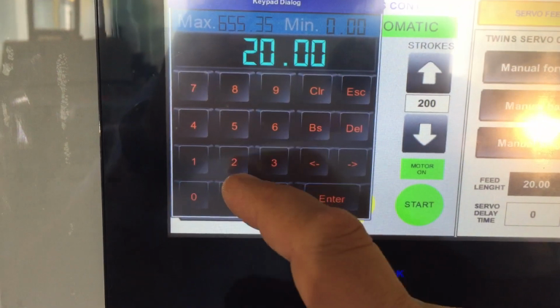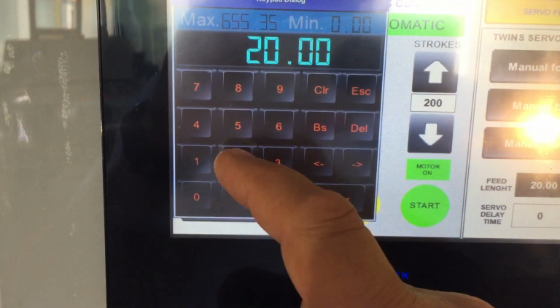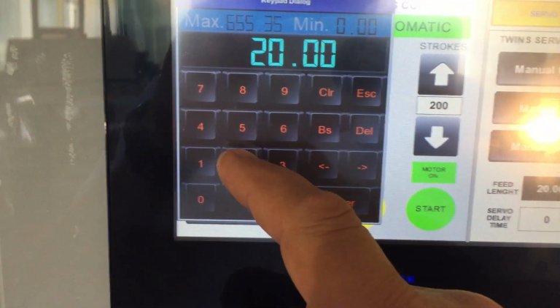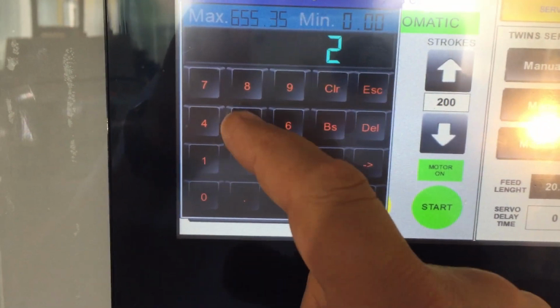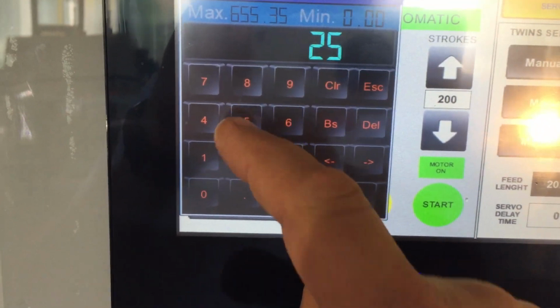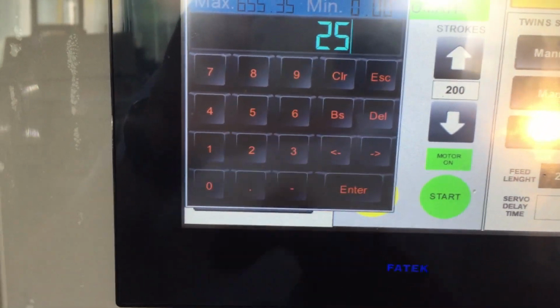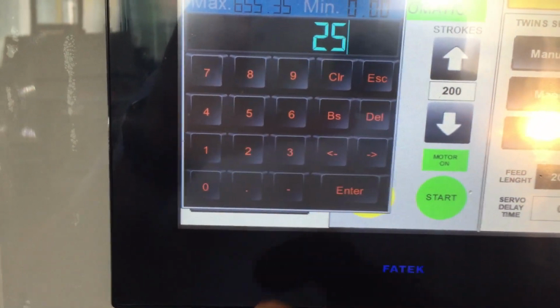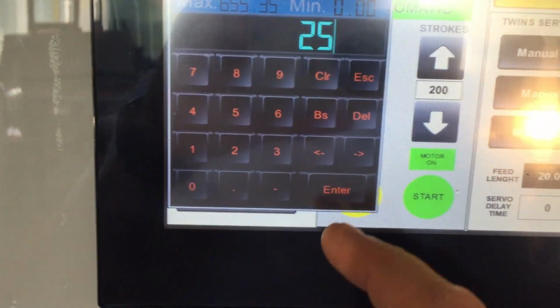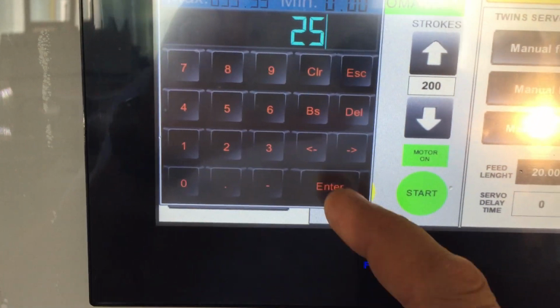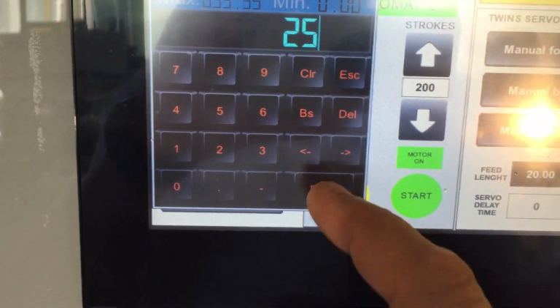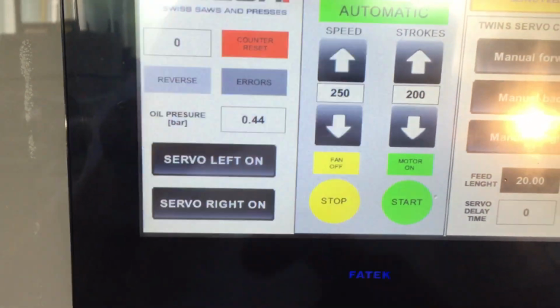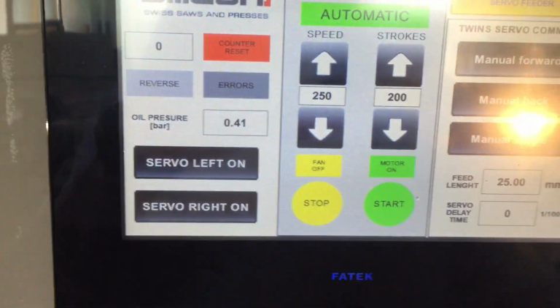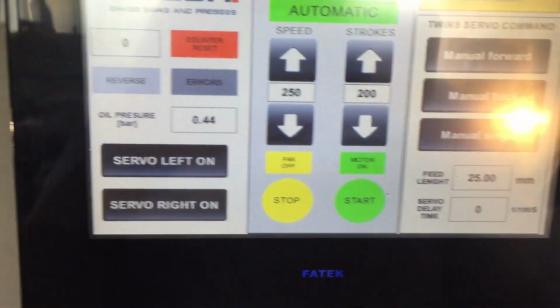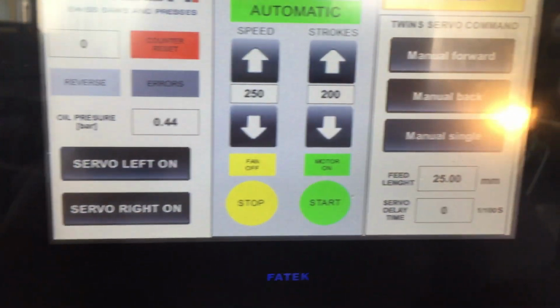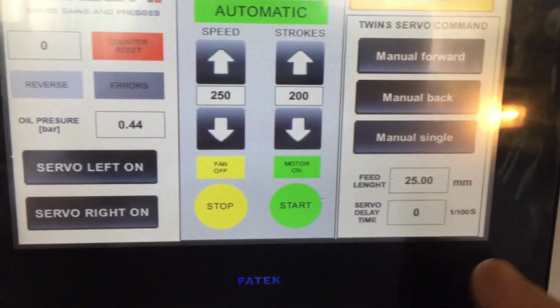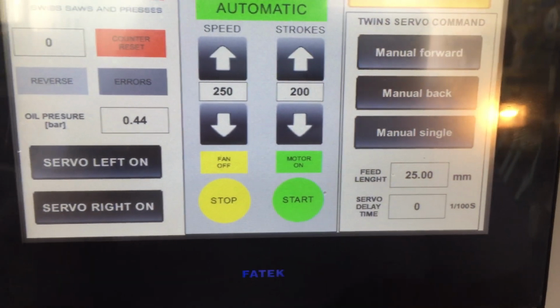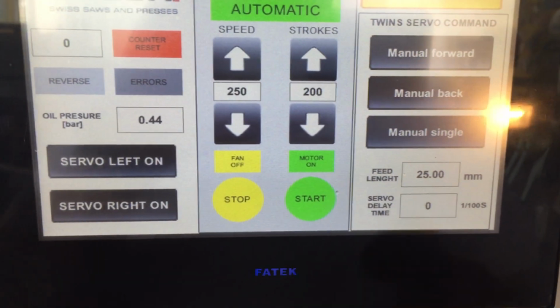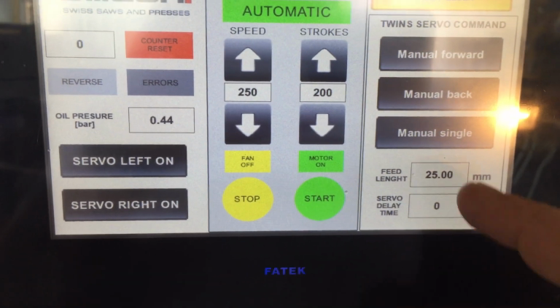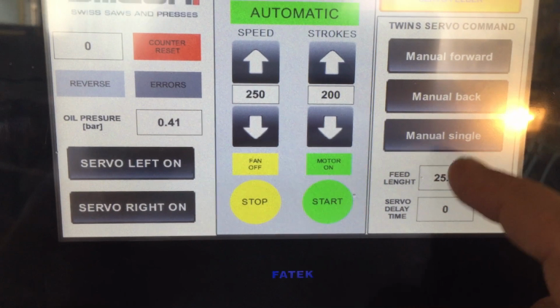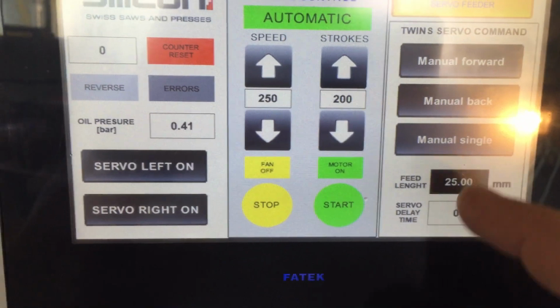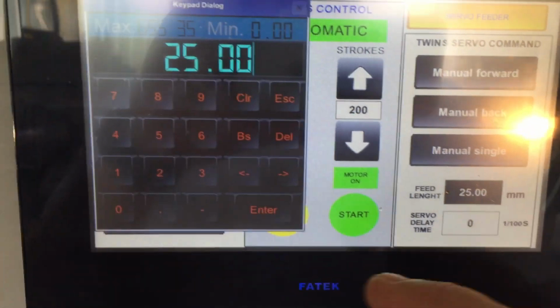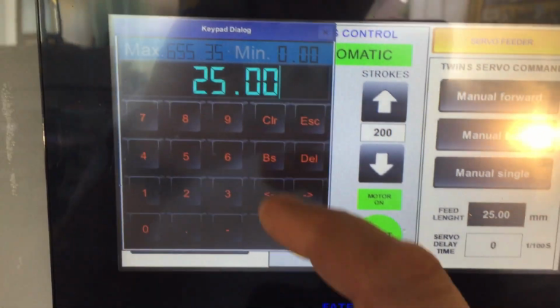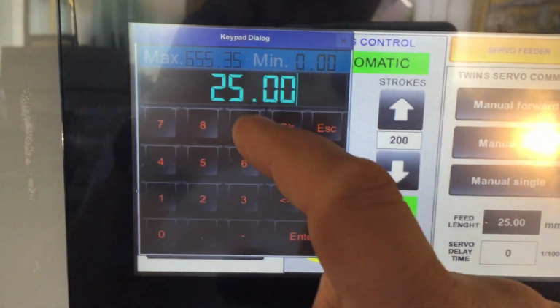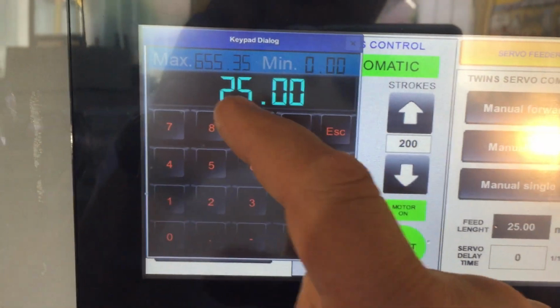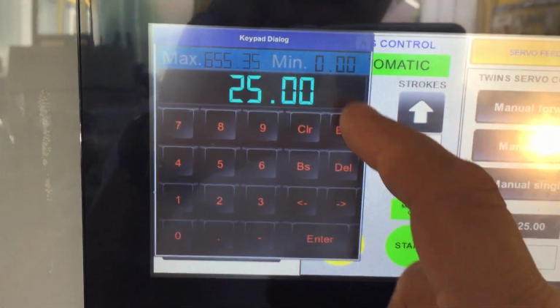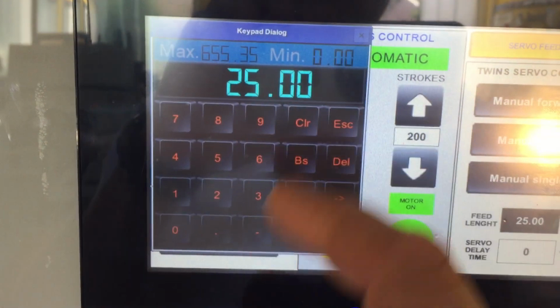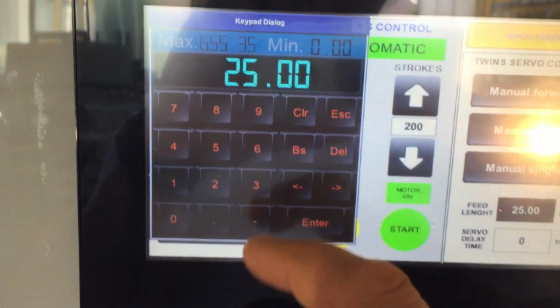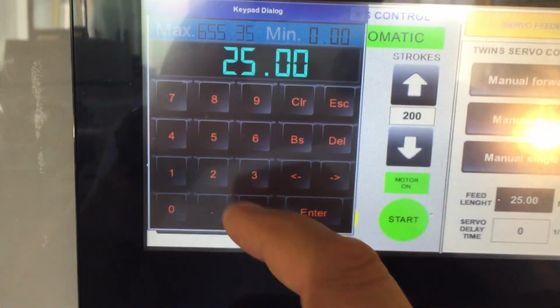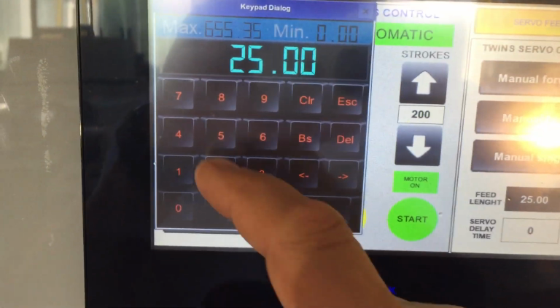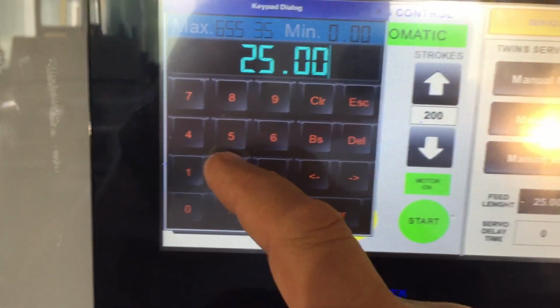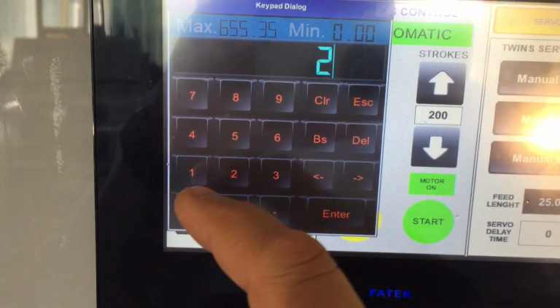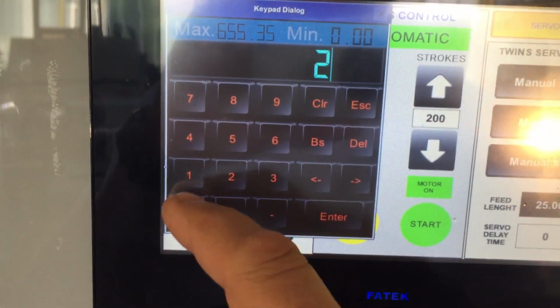For example, 25. It can go with precision up to hundredths of a millimeter.